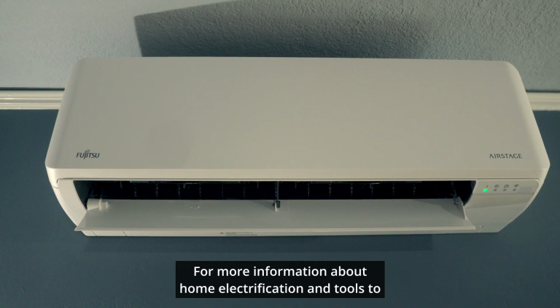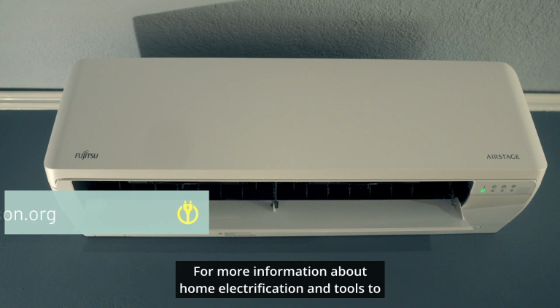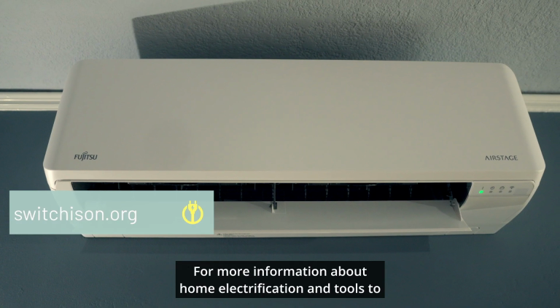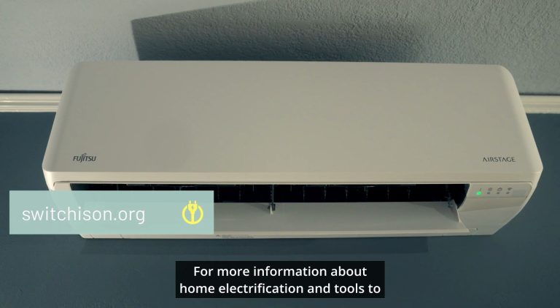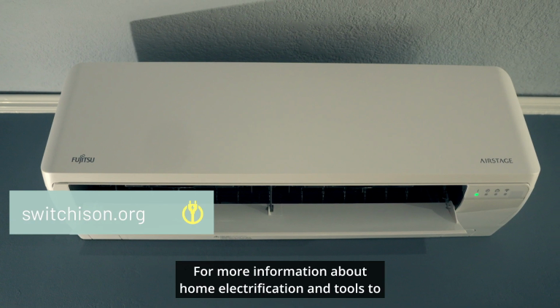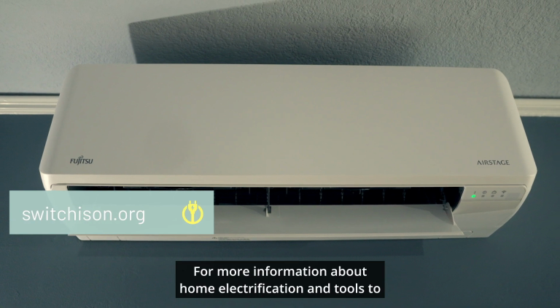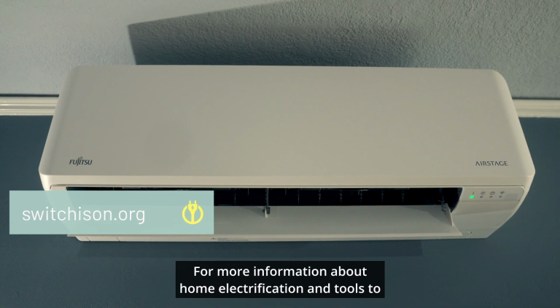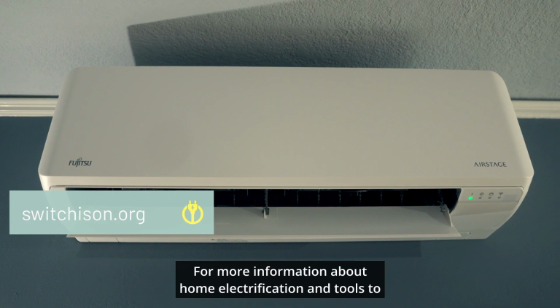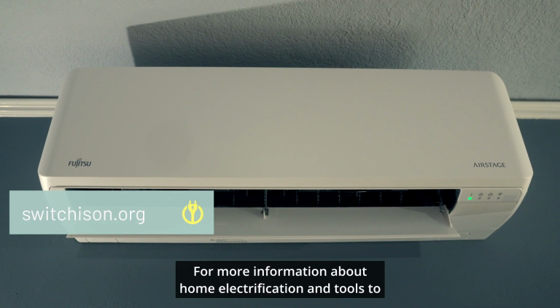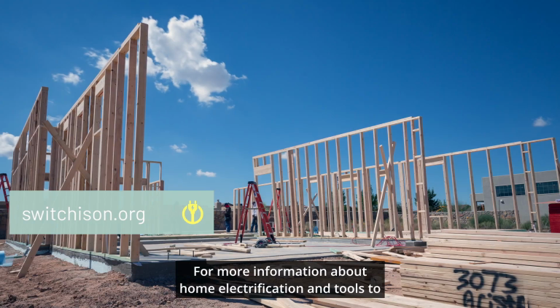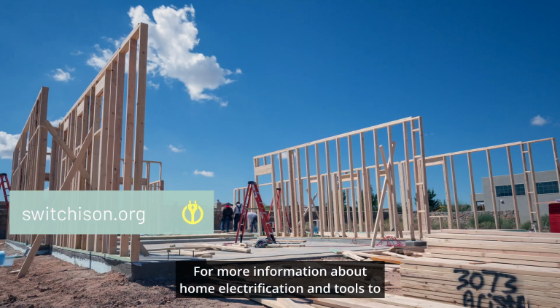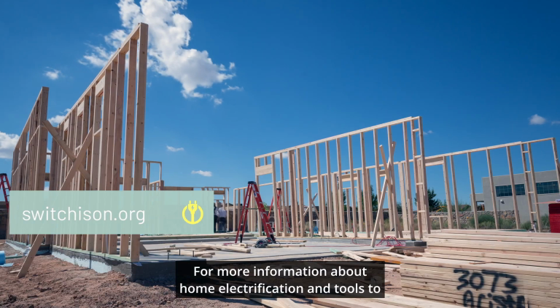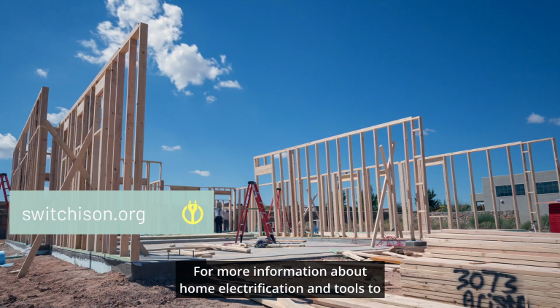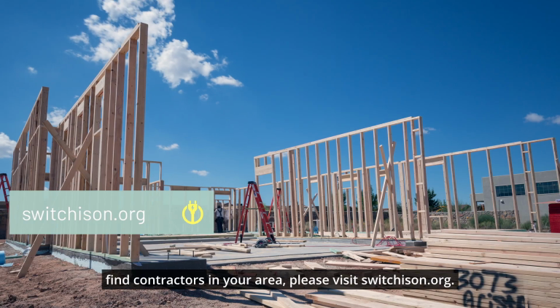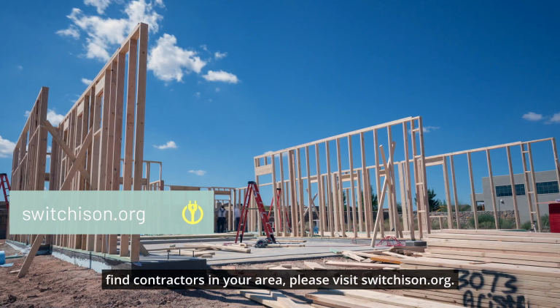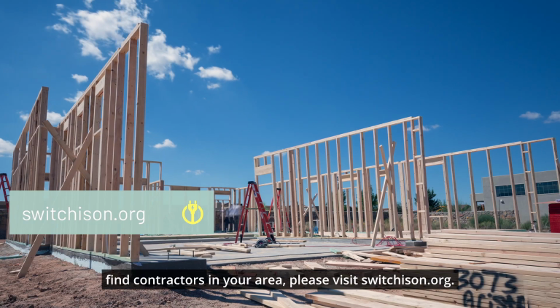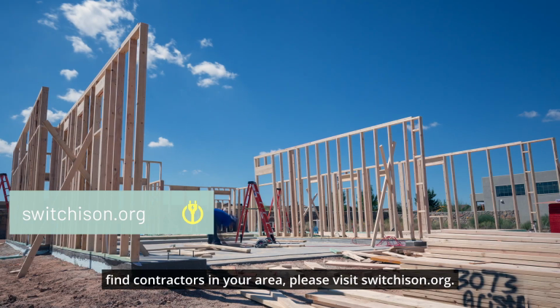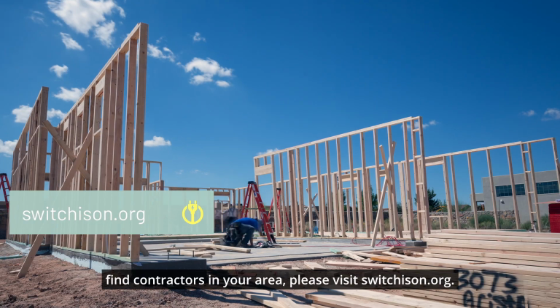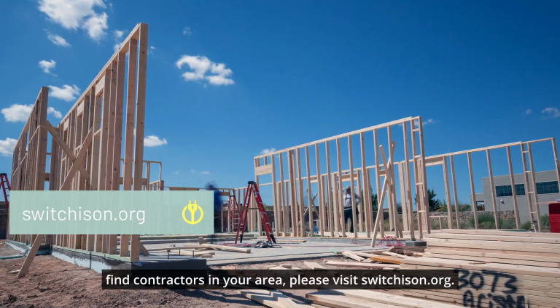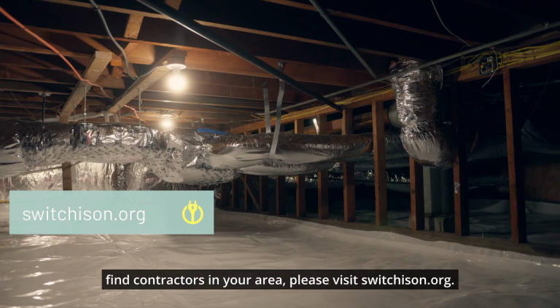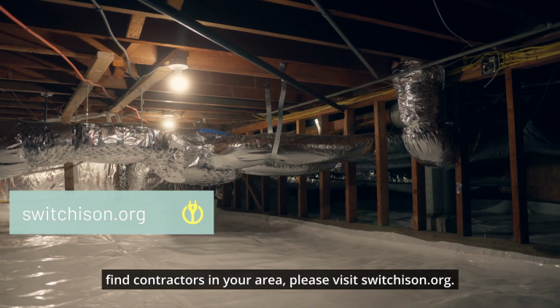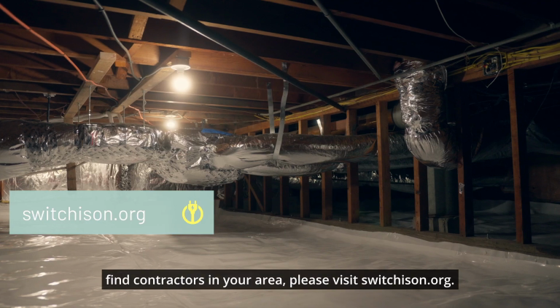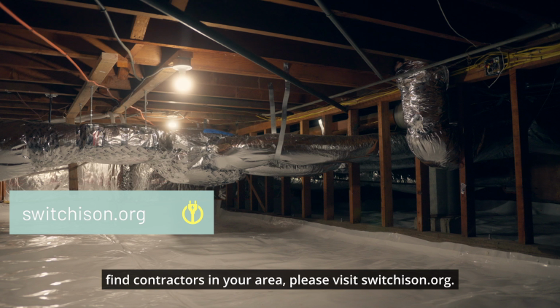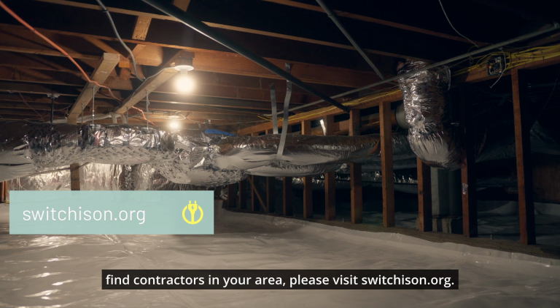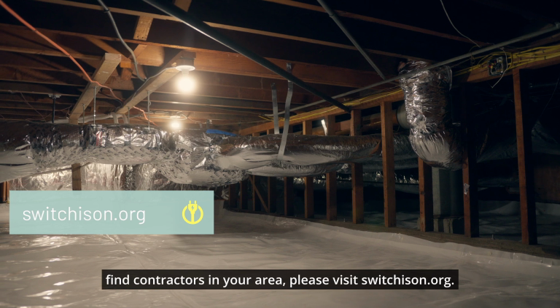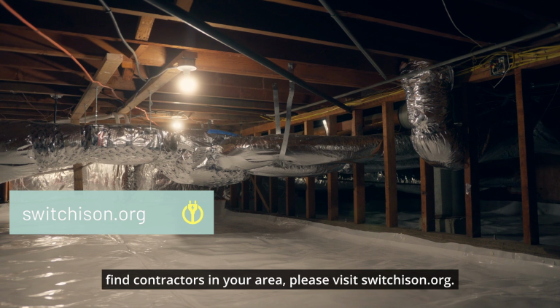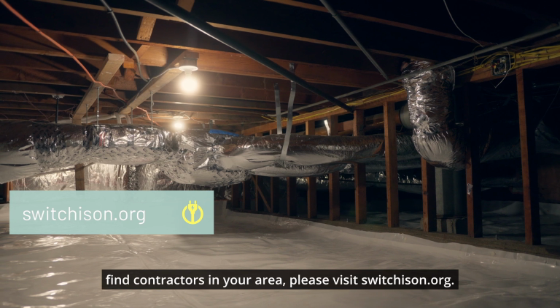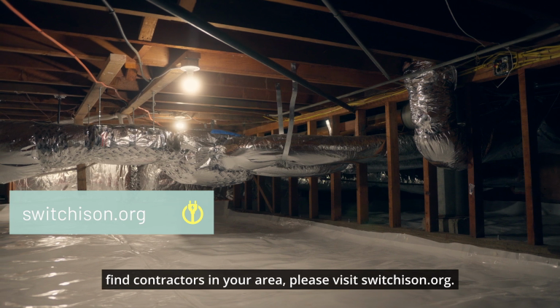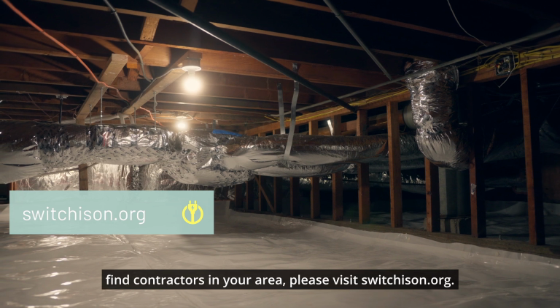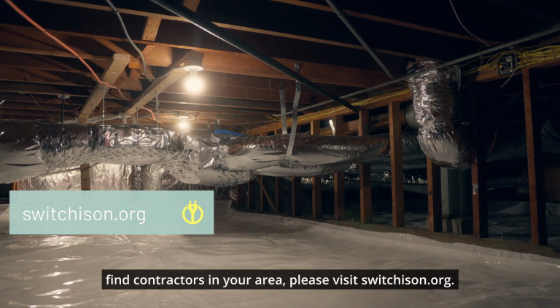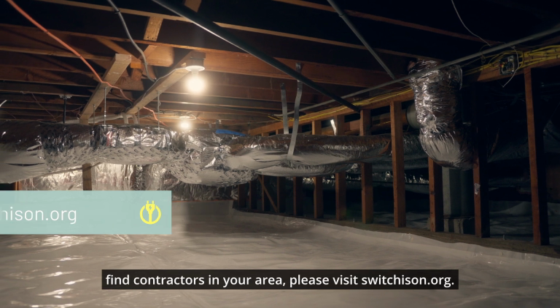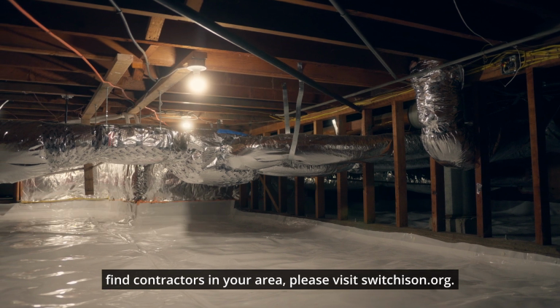For more information about home electrification and tools to find contractors in your area, please visit switchison.org.